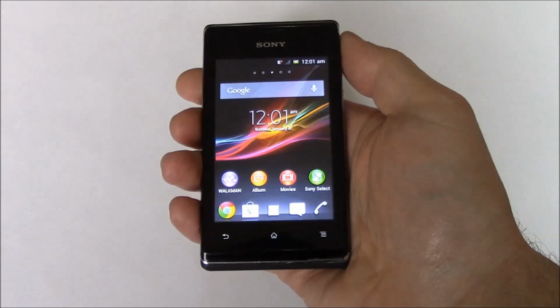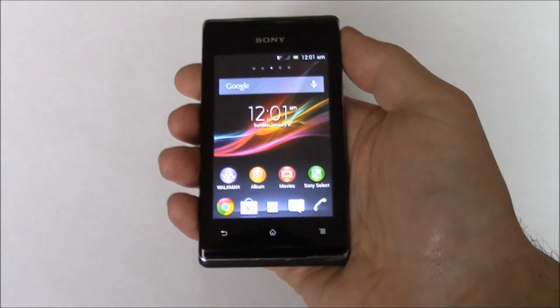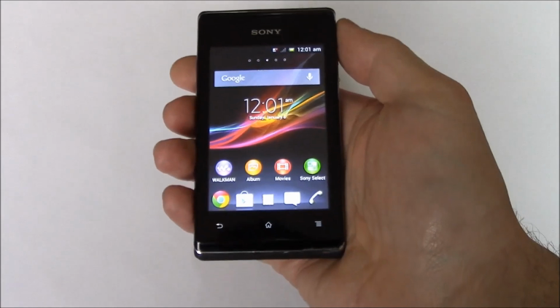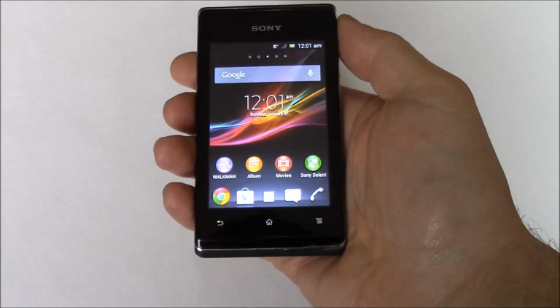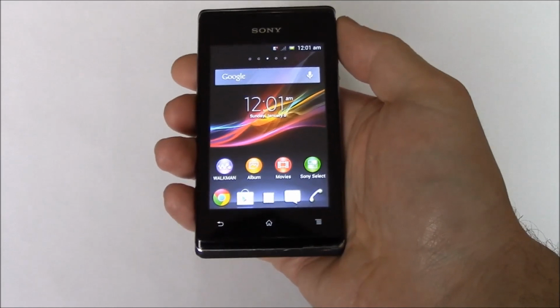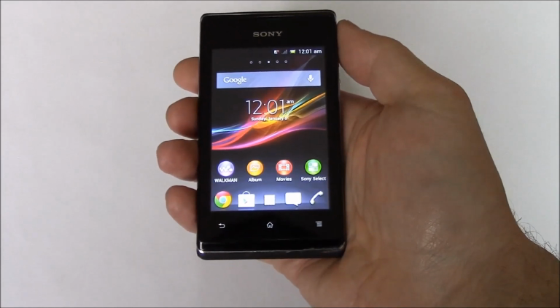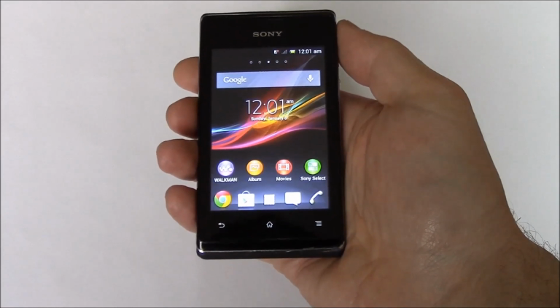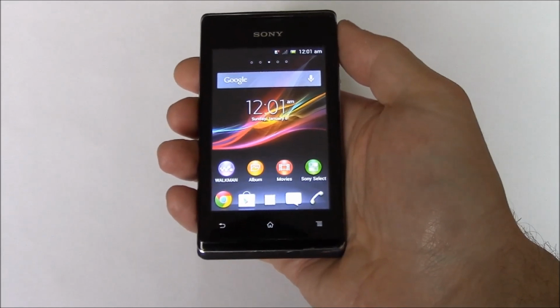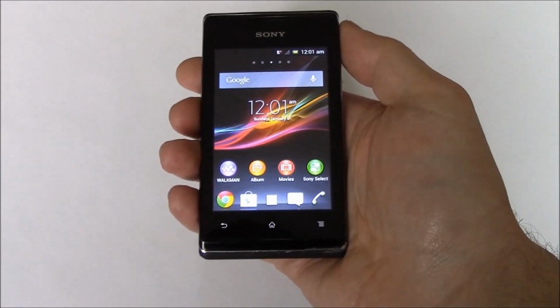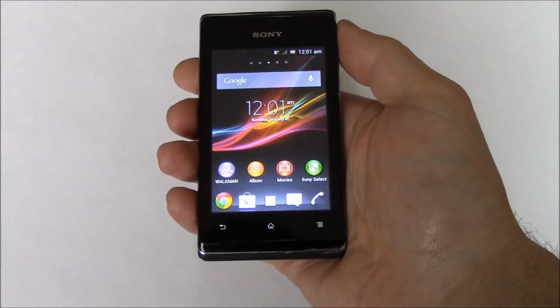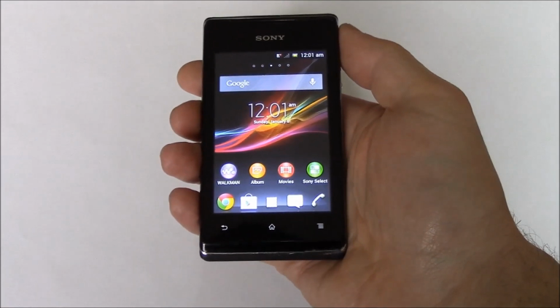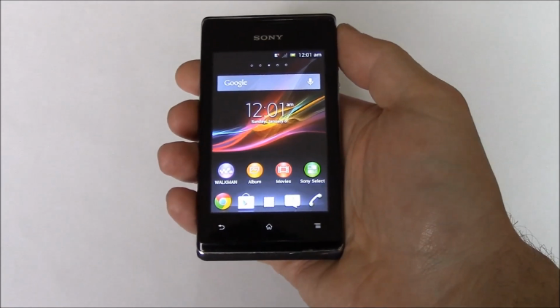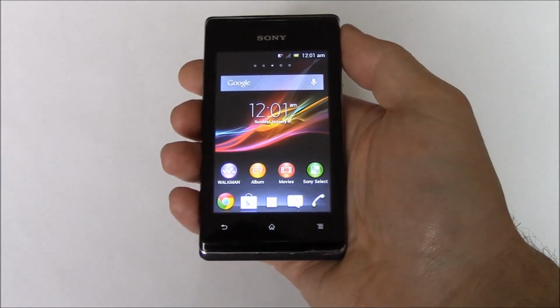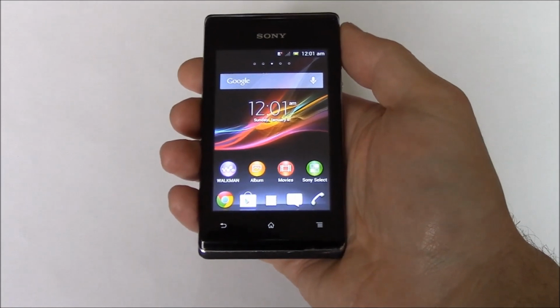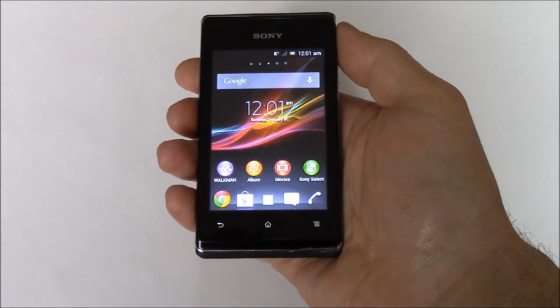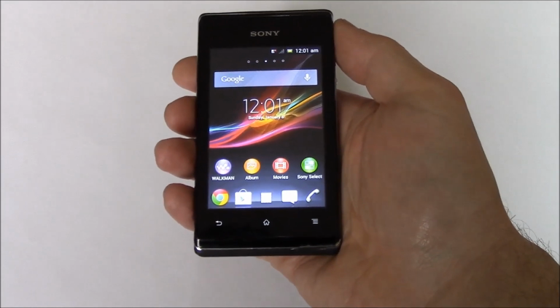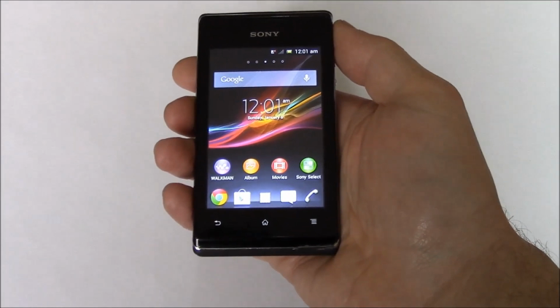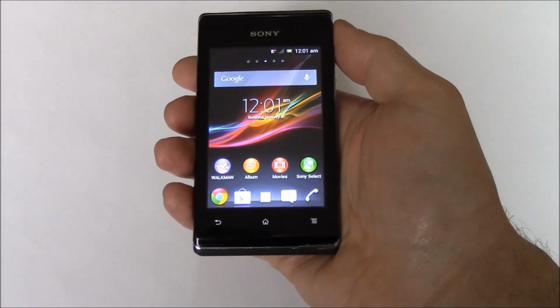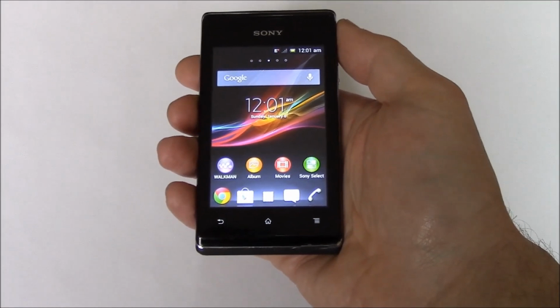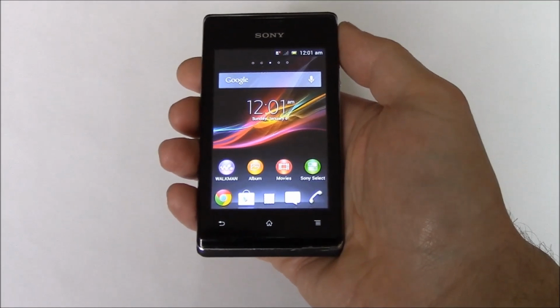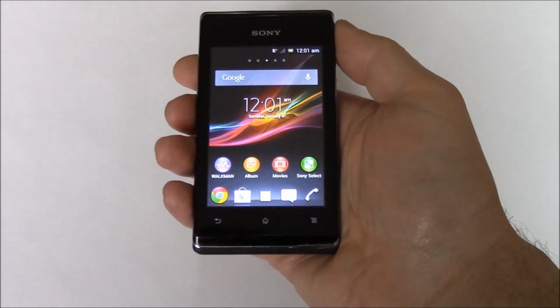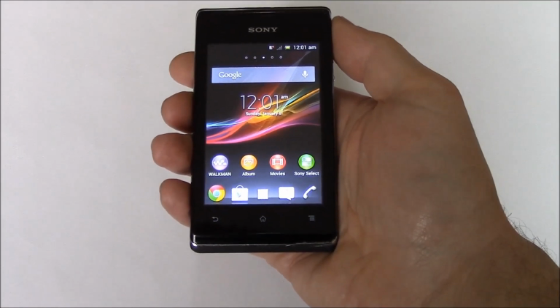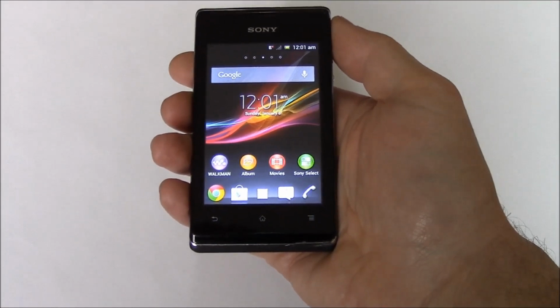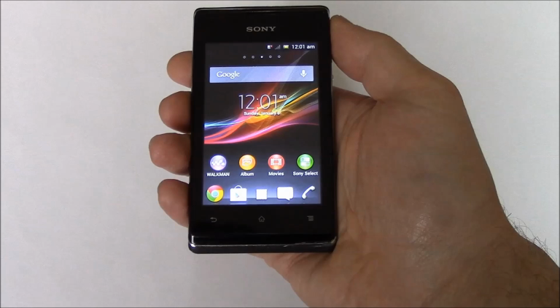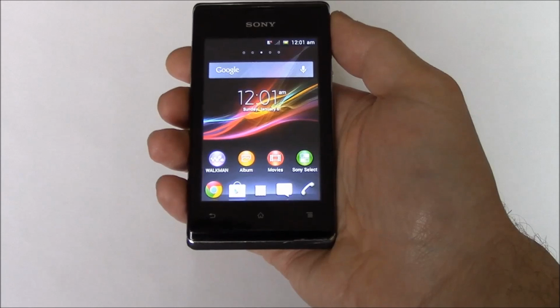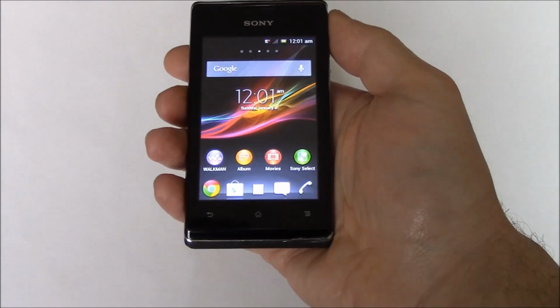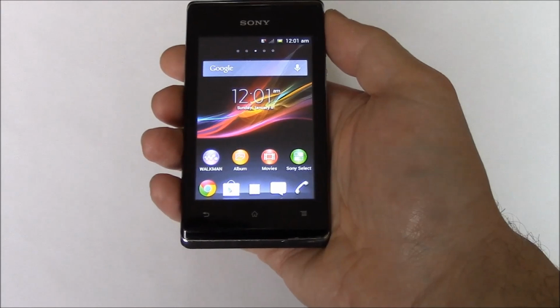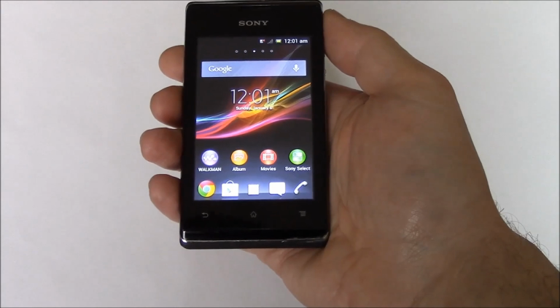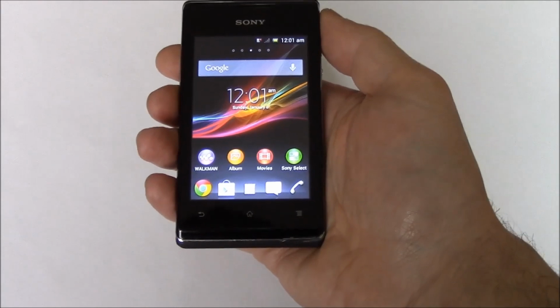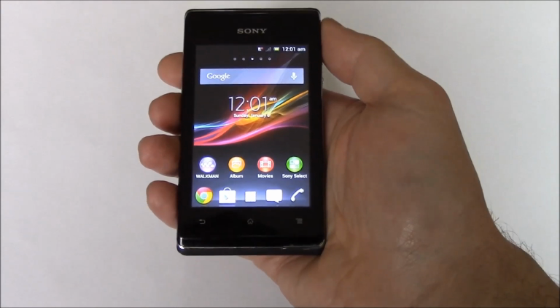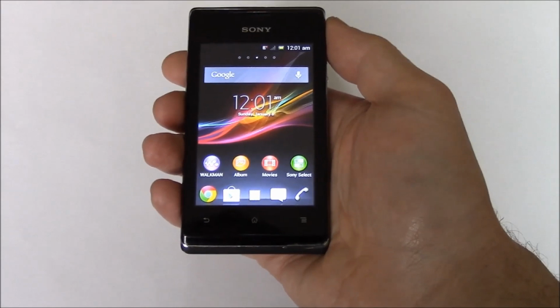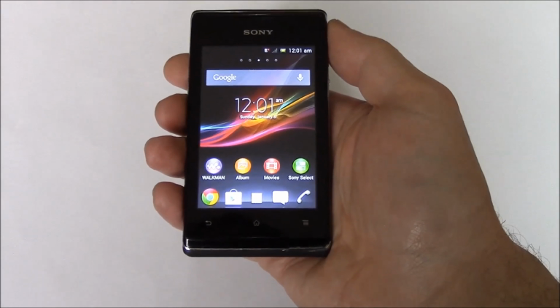In this tutorial, I'm going to show you how to hard reset a Sony Xperia C1504 smartphone.